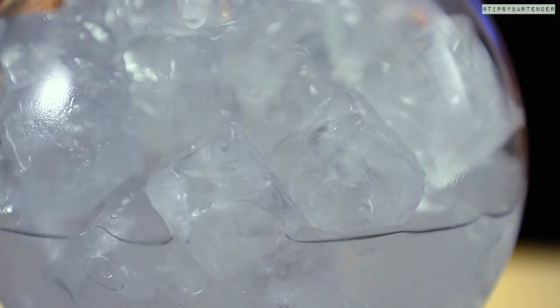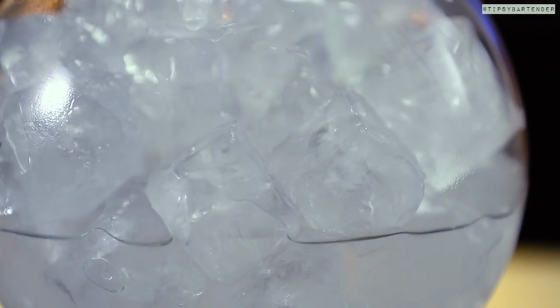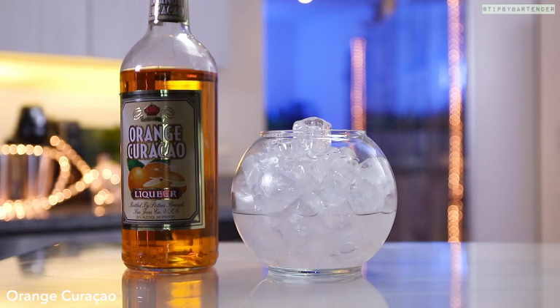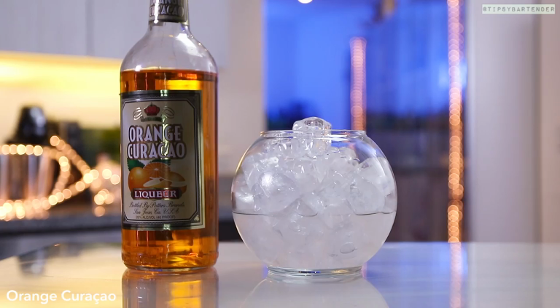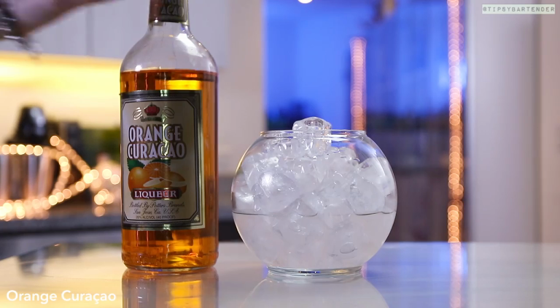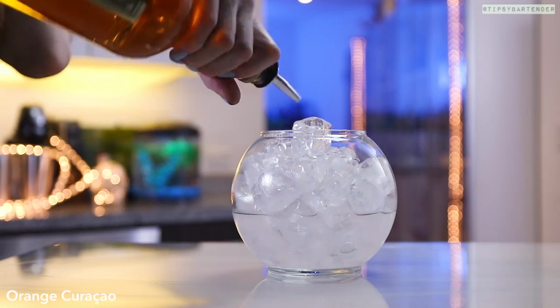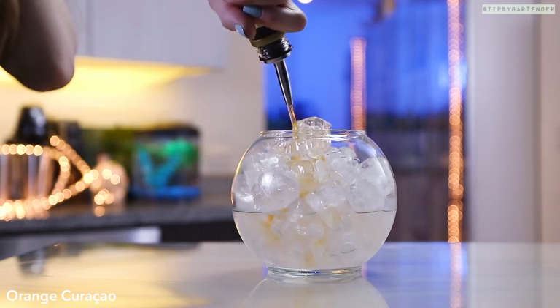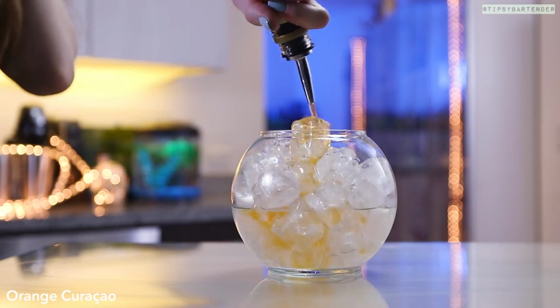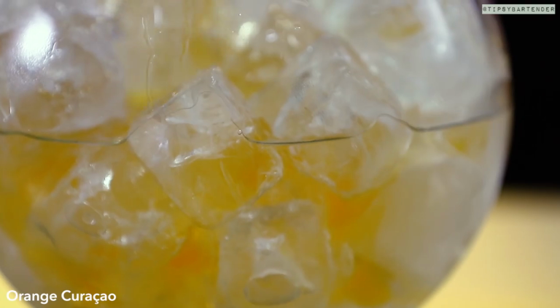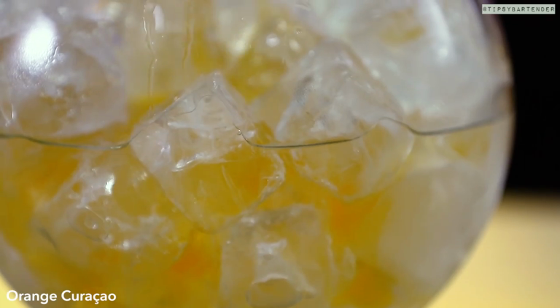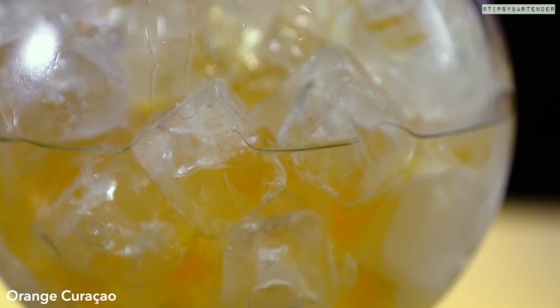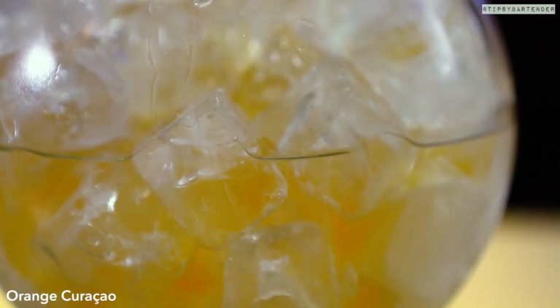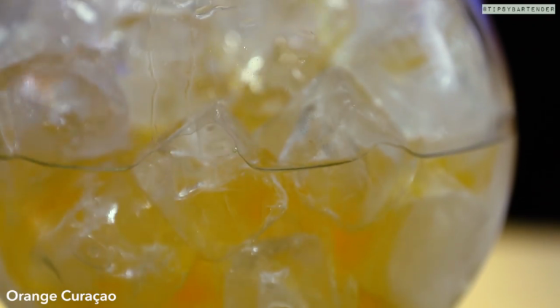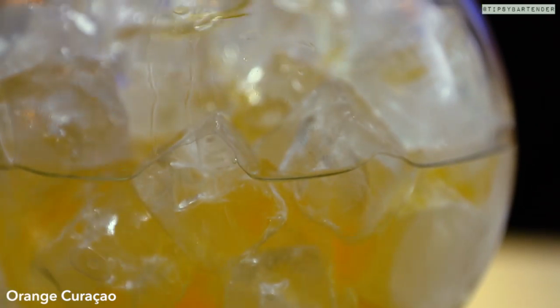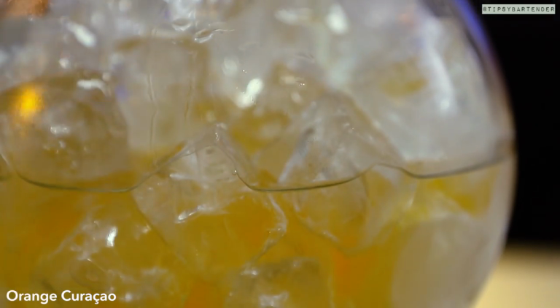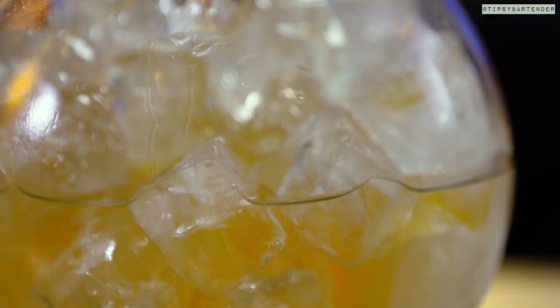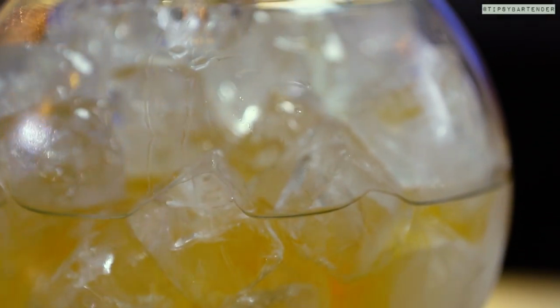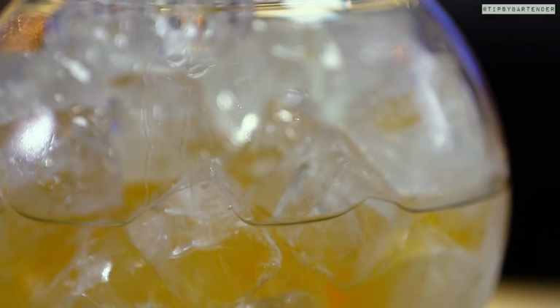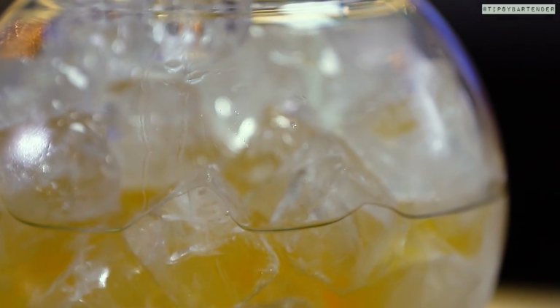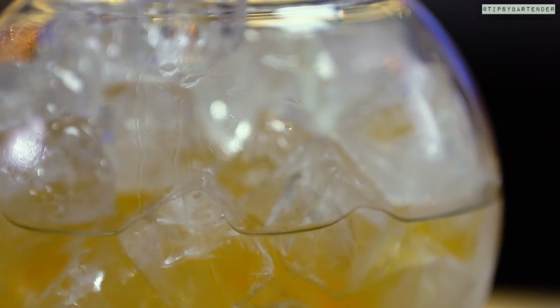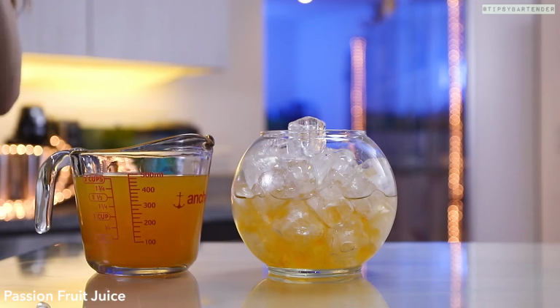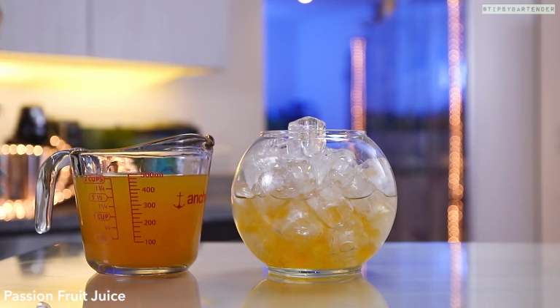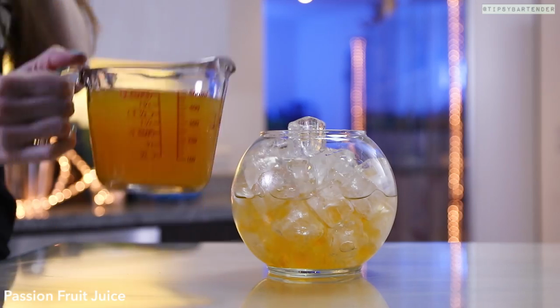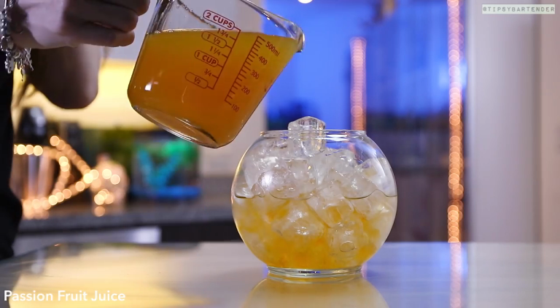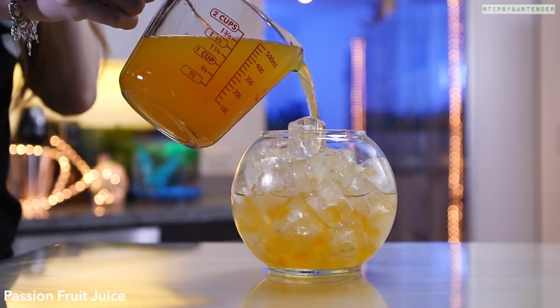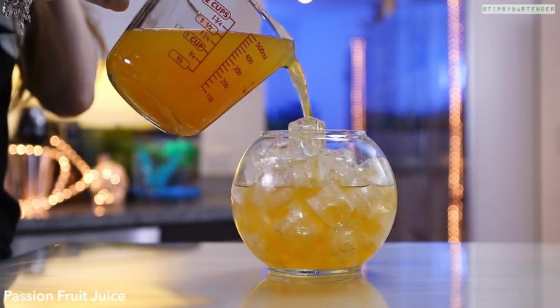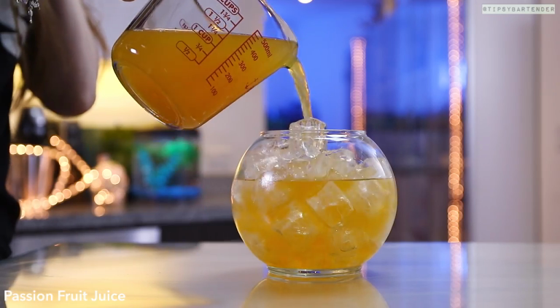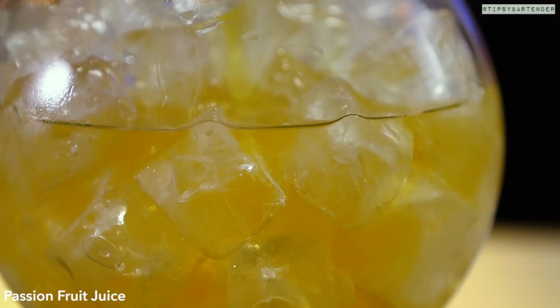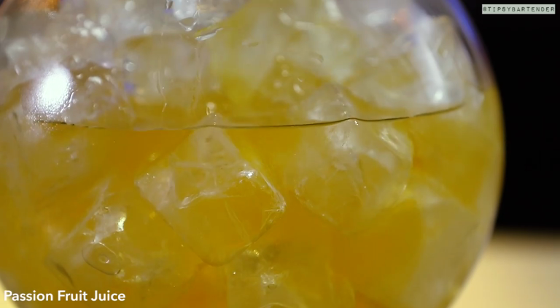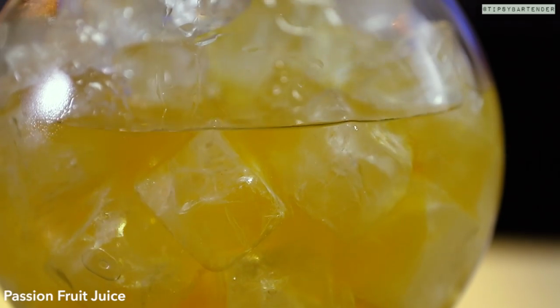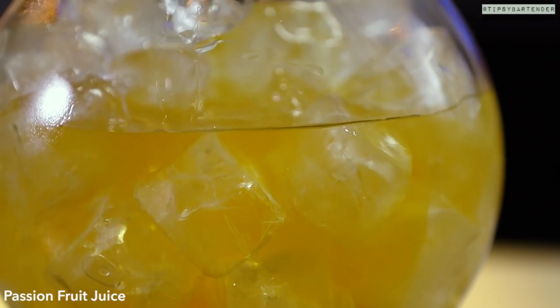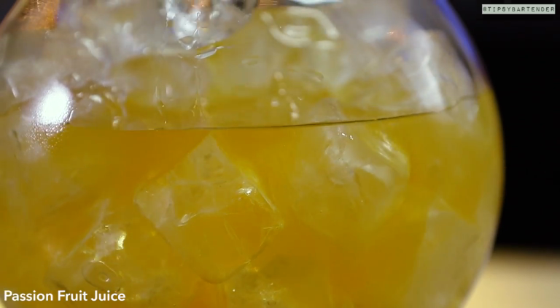Followed by some passion fruit rum. Delicioso. Come behind her with some orange curaçao. Remember now, you got all kinds of curaçao — blue, okay? Remember to get orange.